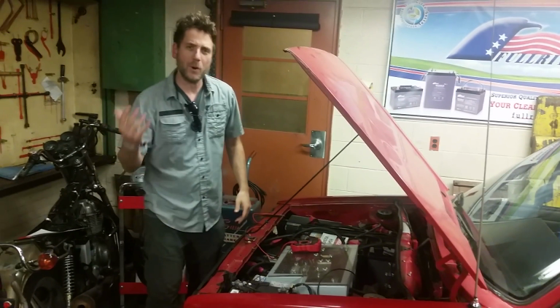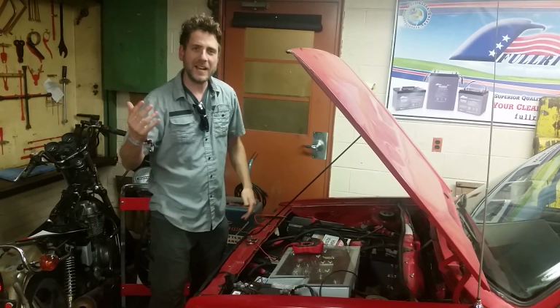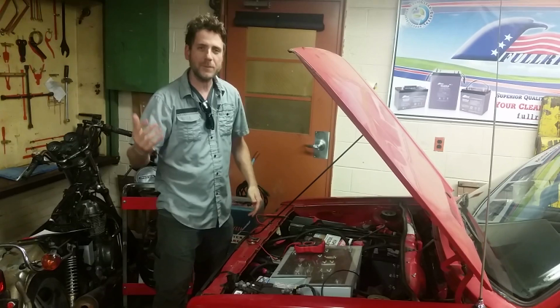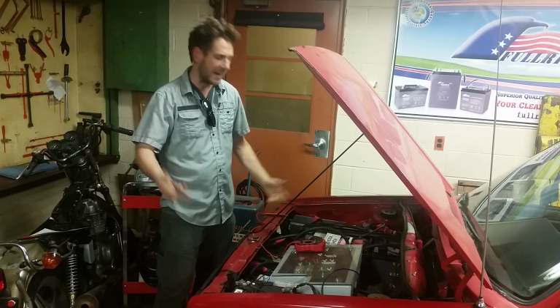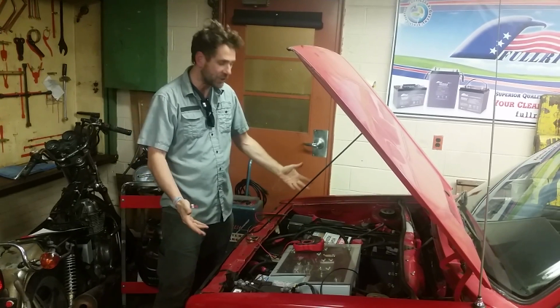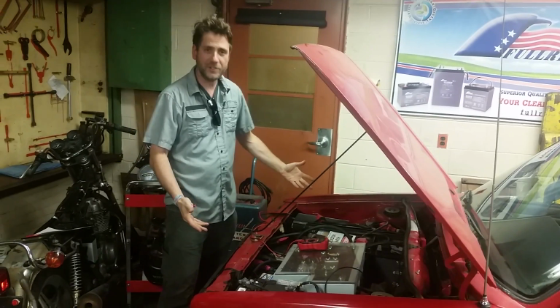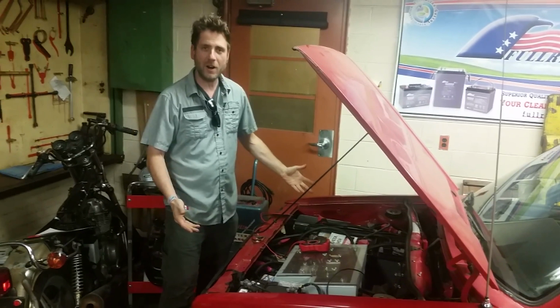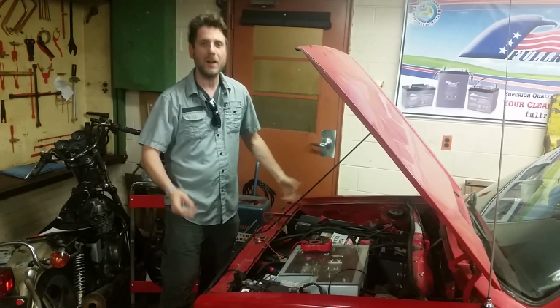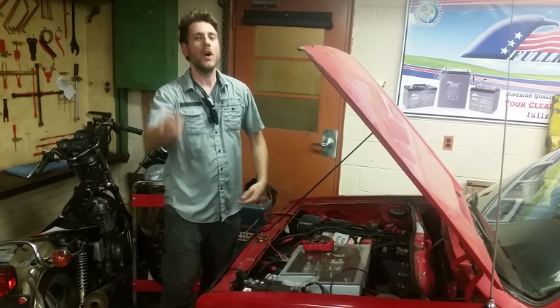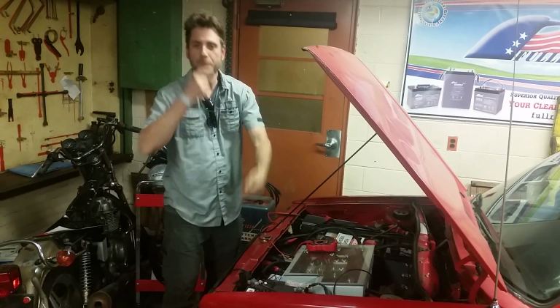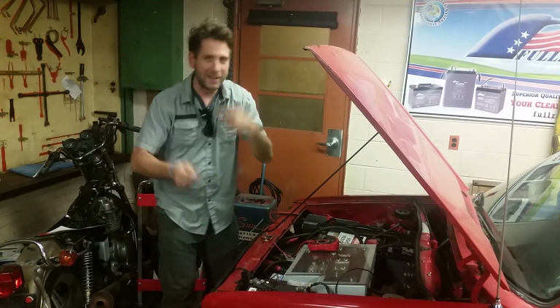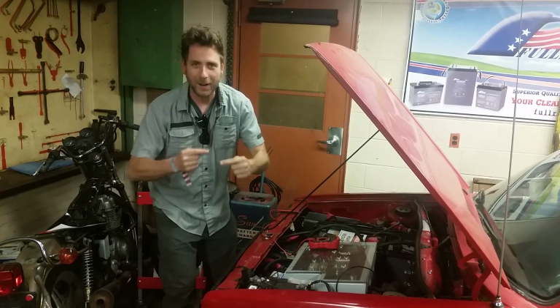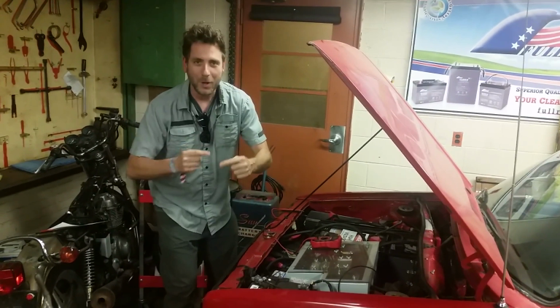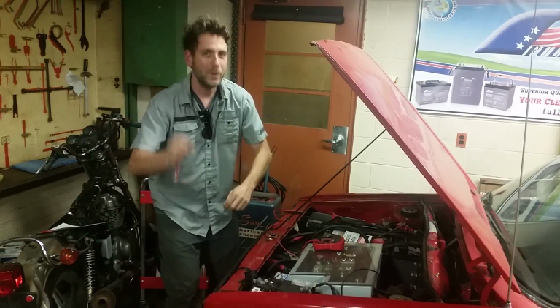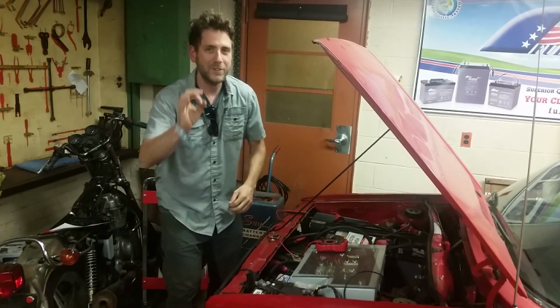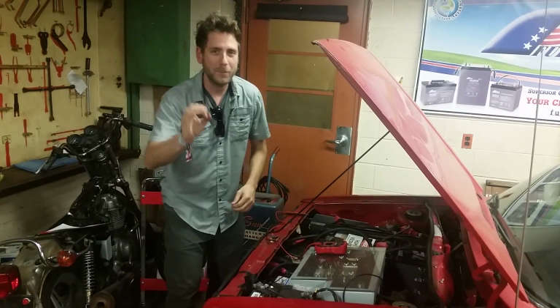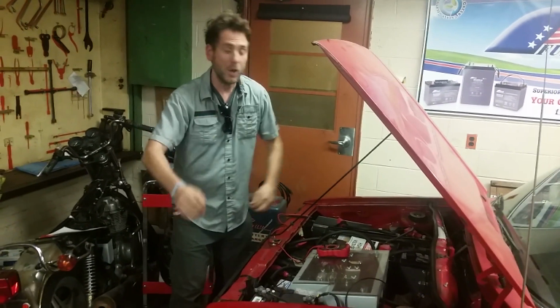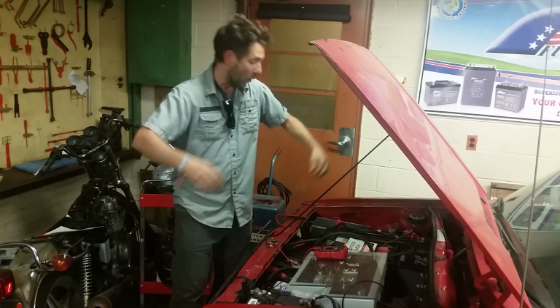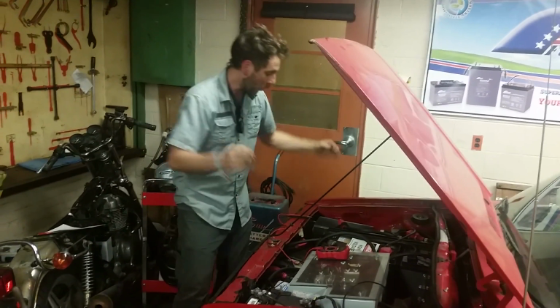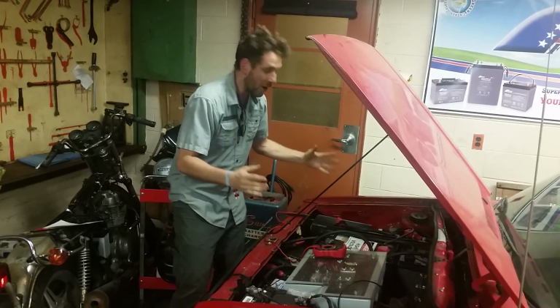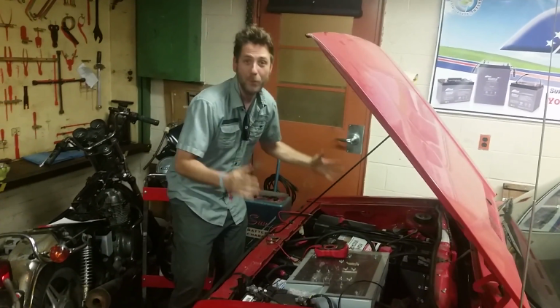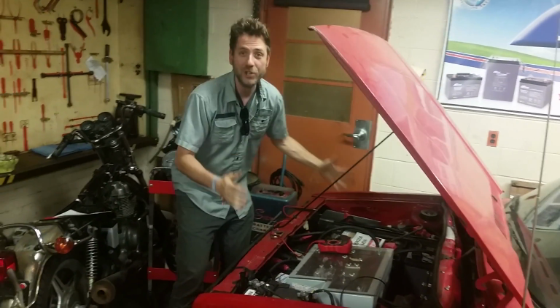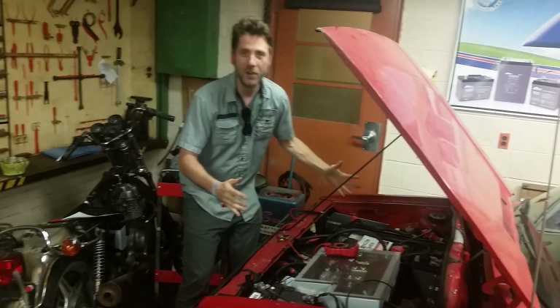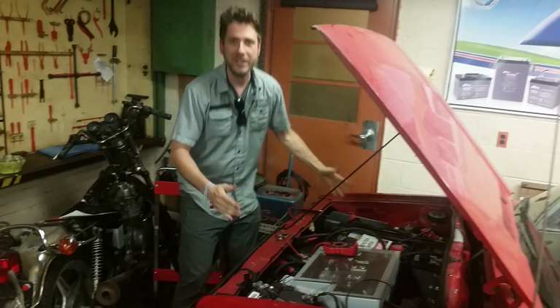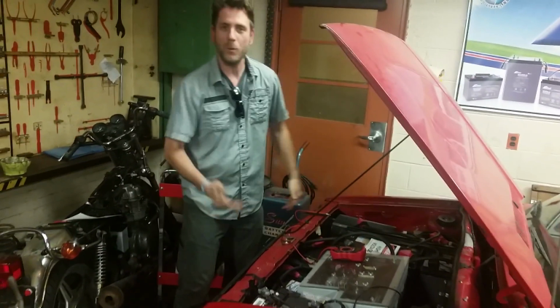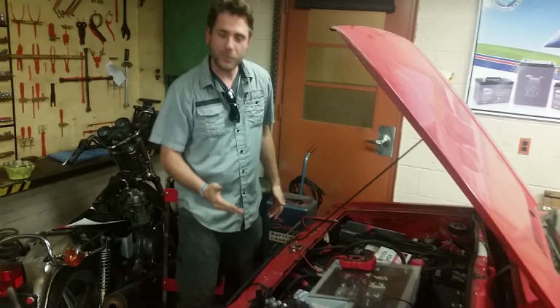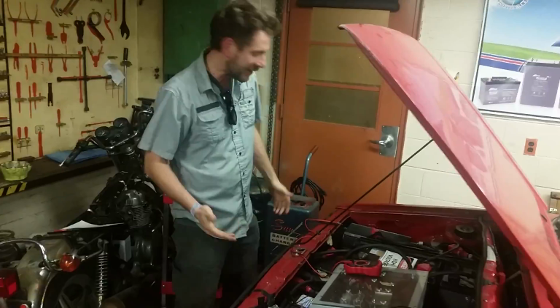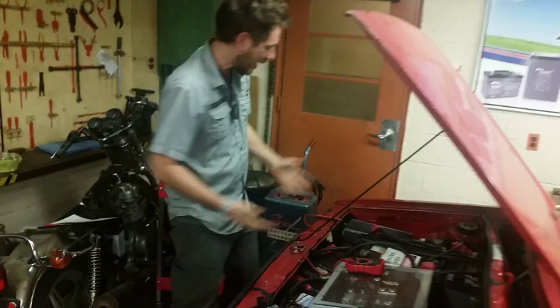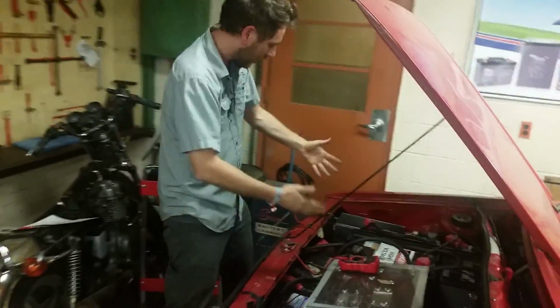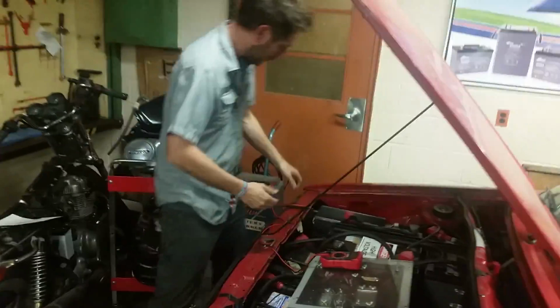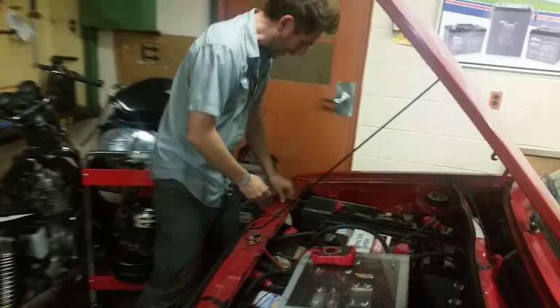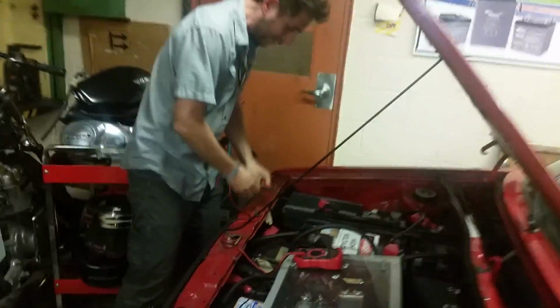People always ask me, how do you charge the car? Let's back up — we got to talk about what are we charging? The batteries.